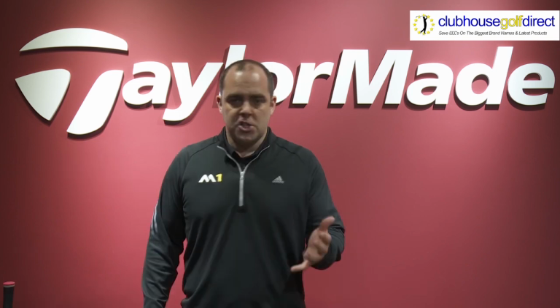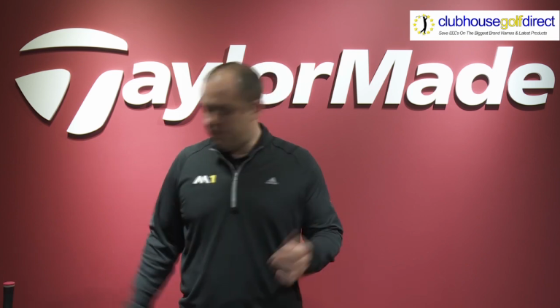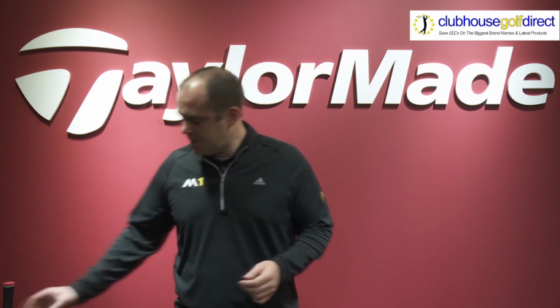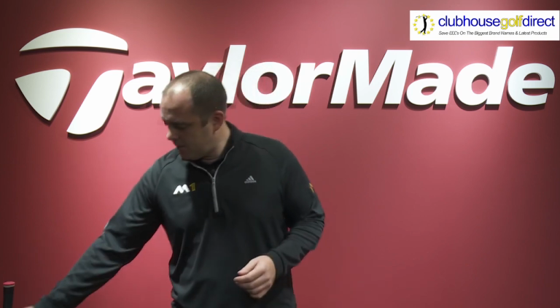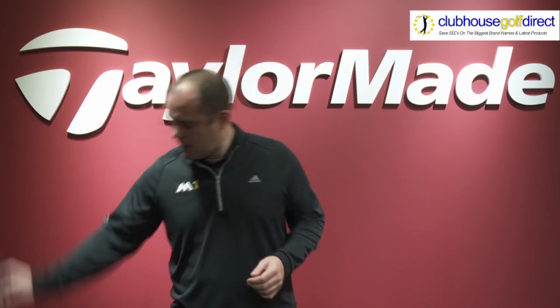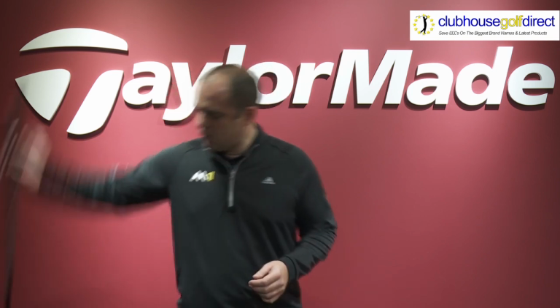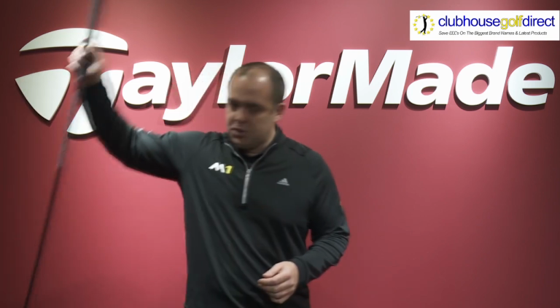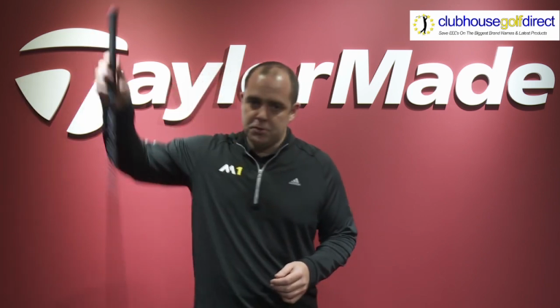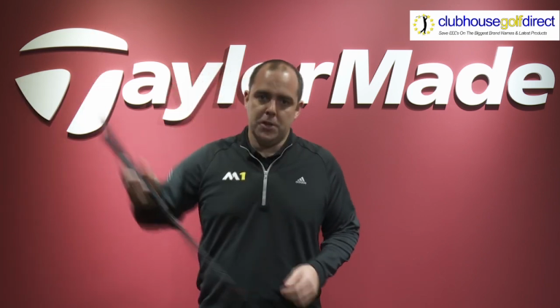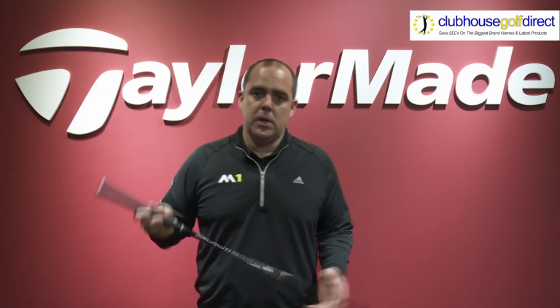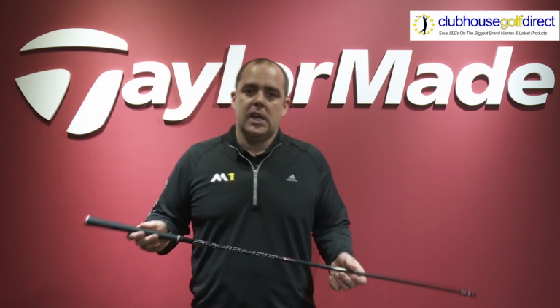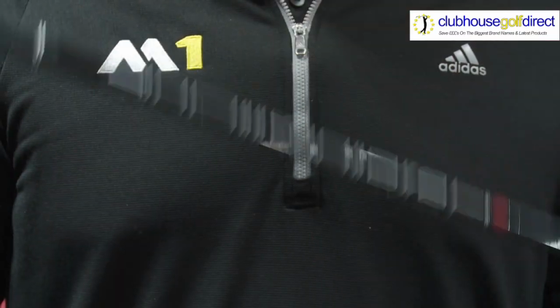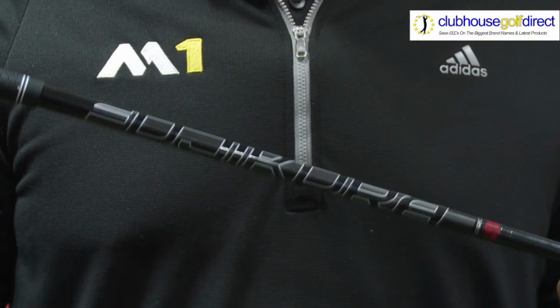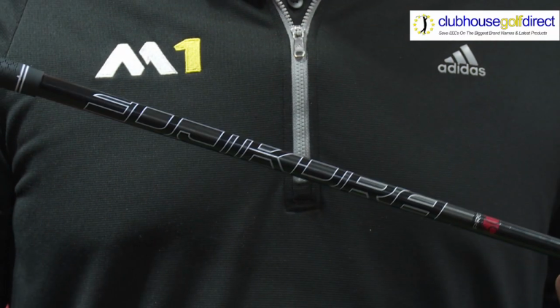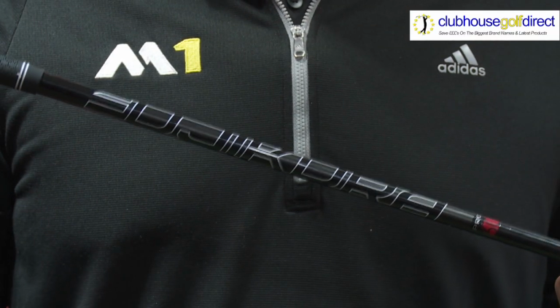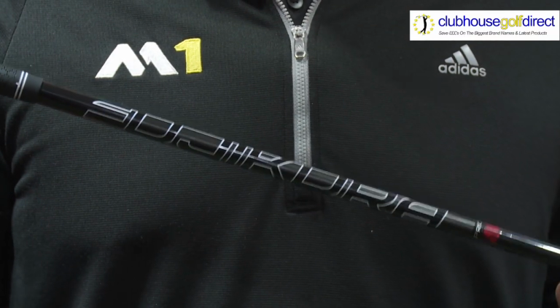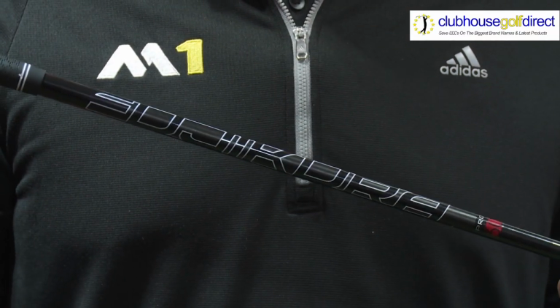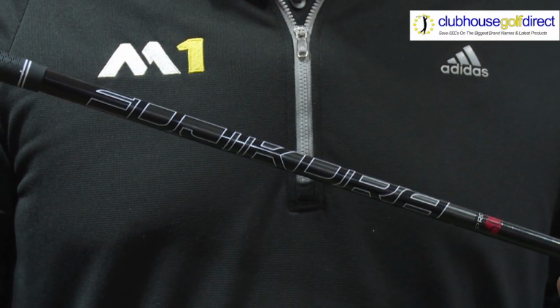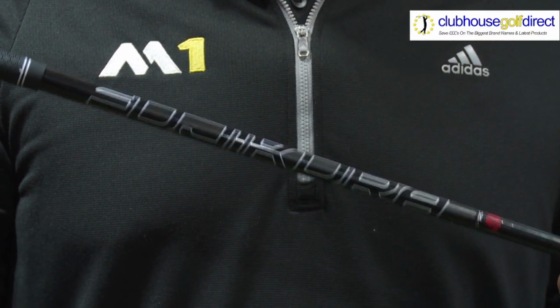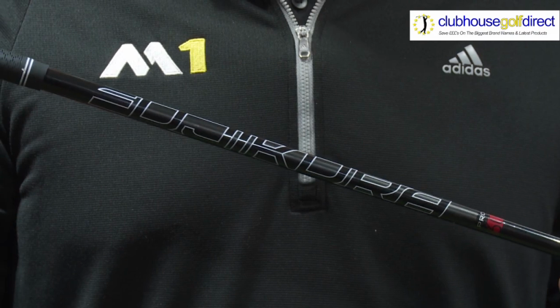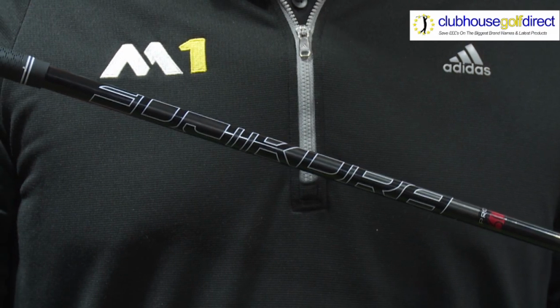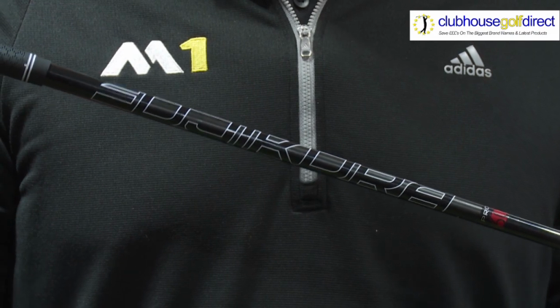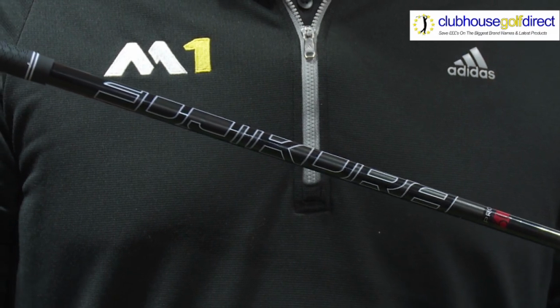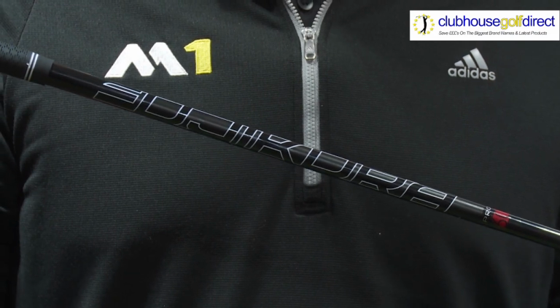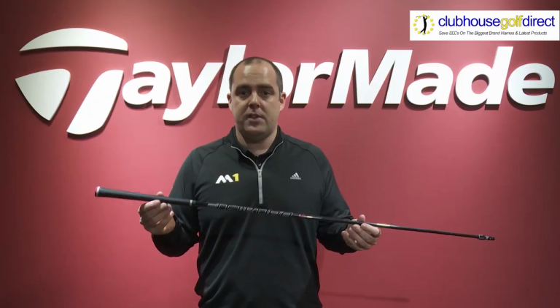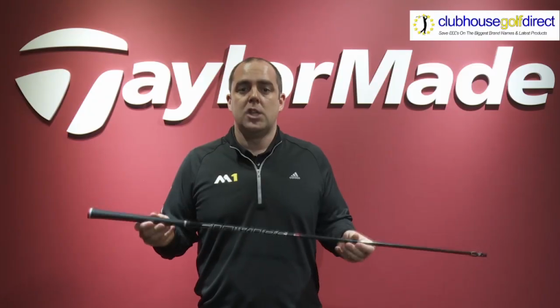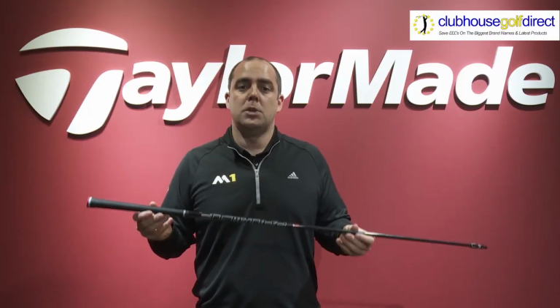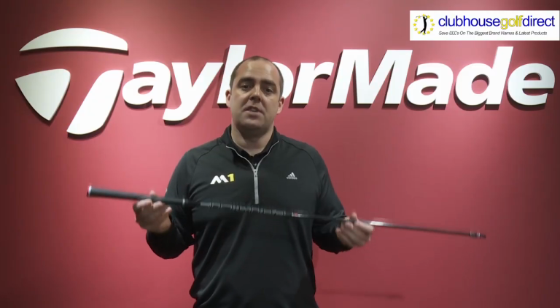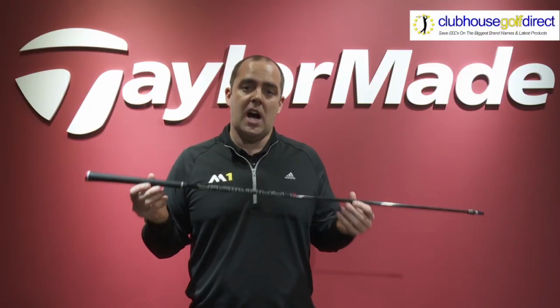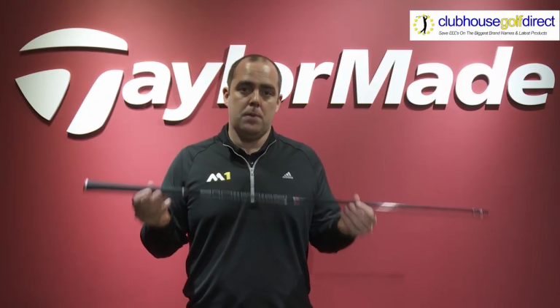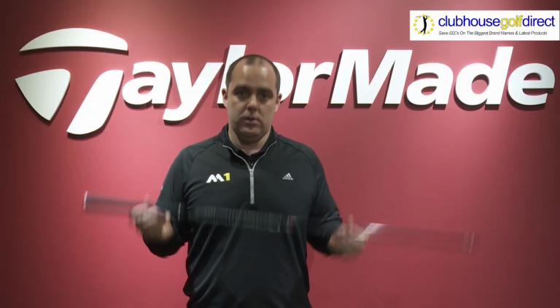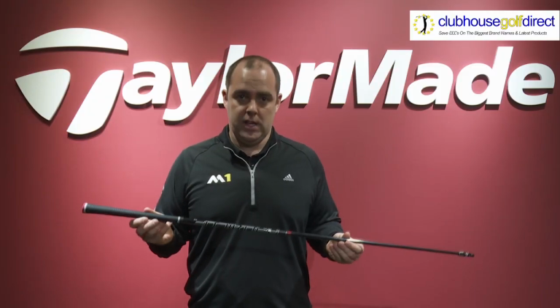The first shaft I would like to introduce to you is the Fujikura Pro. You can utilise this shaft to achieve a higher ball flight.